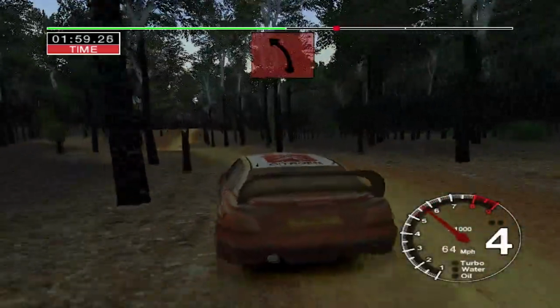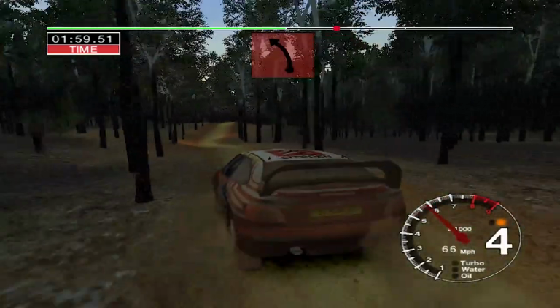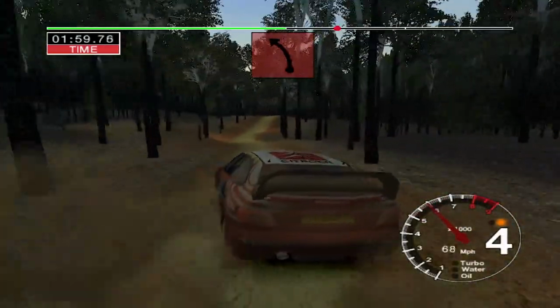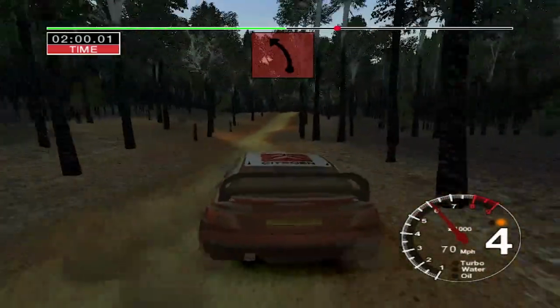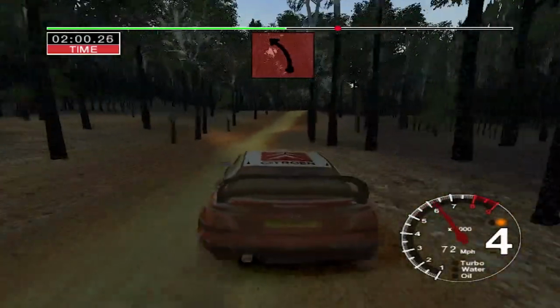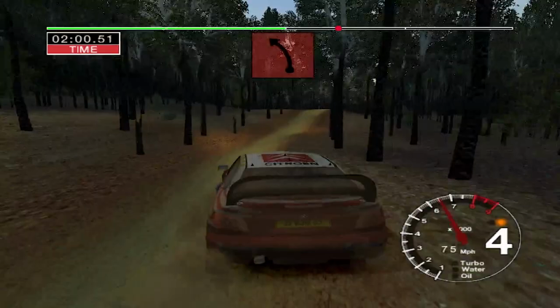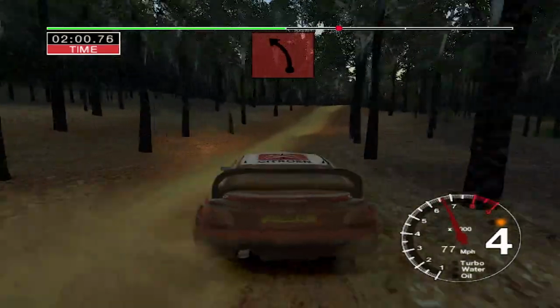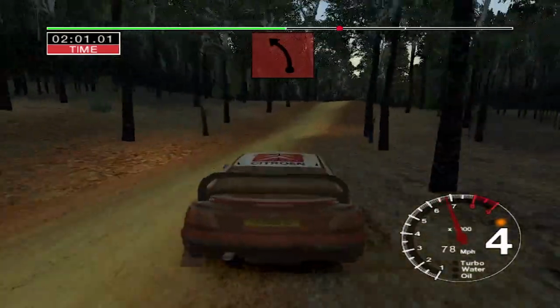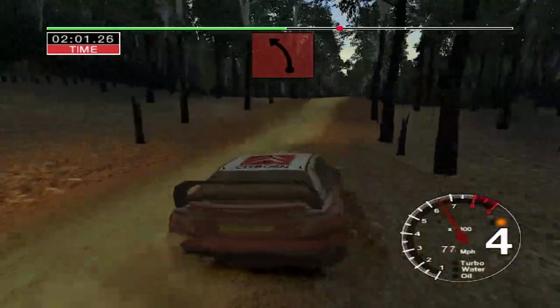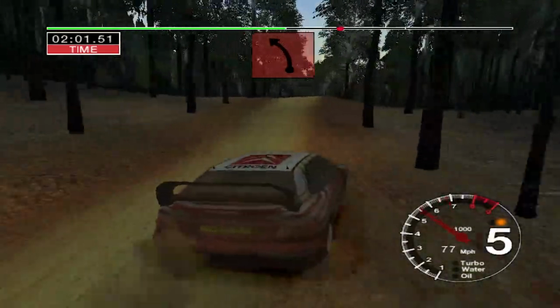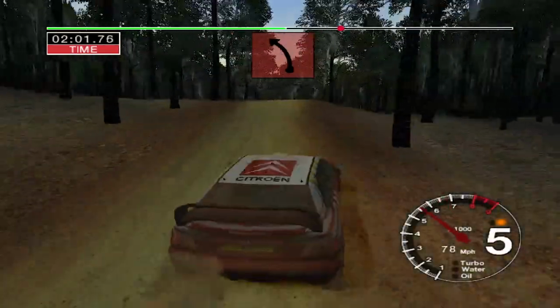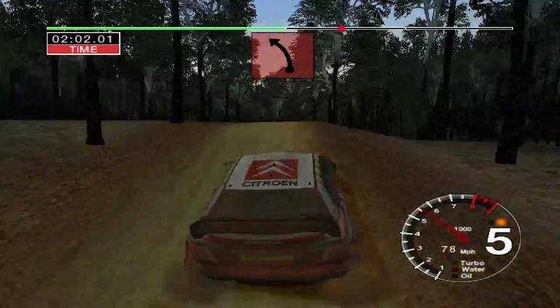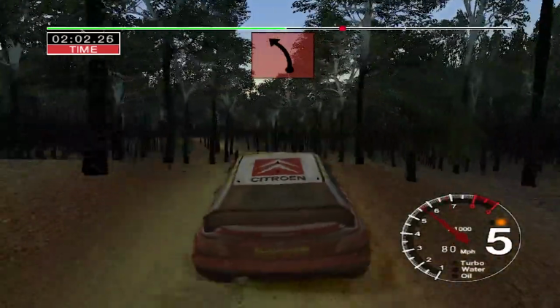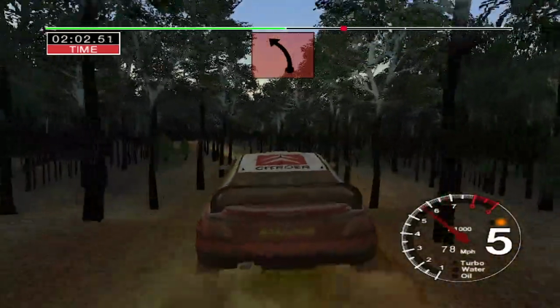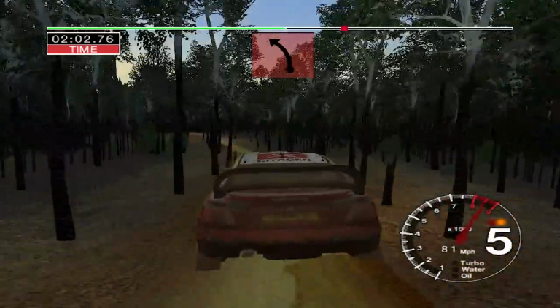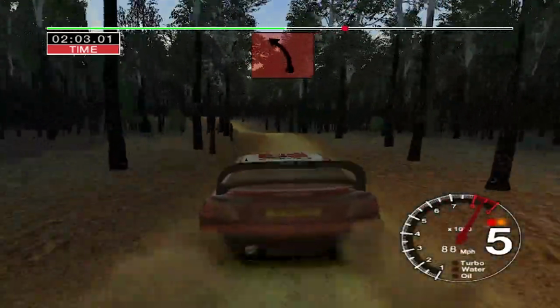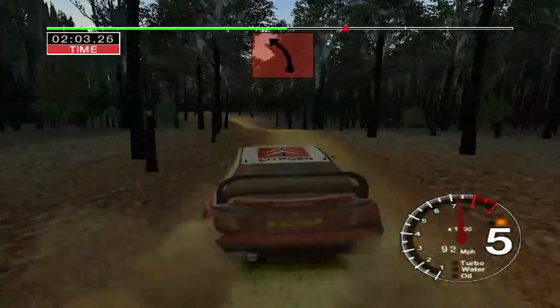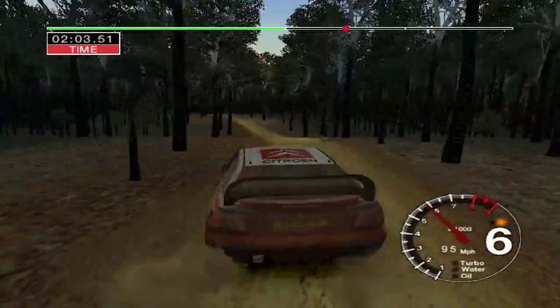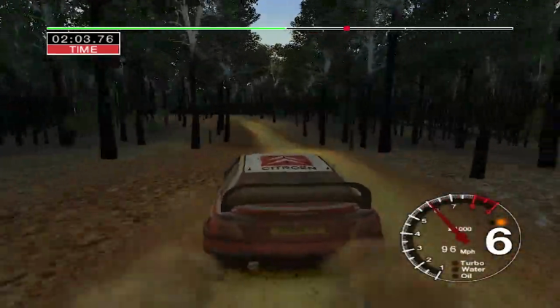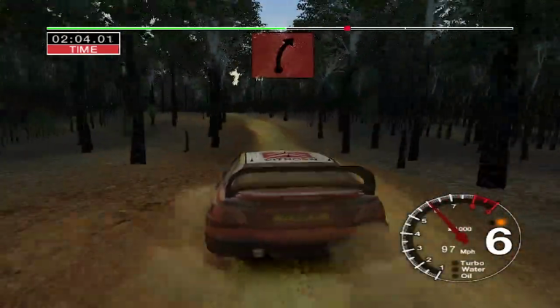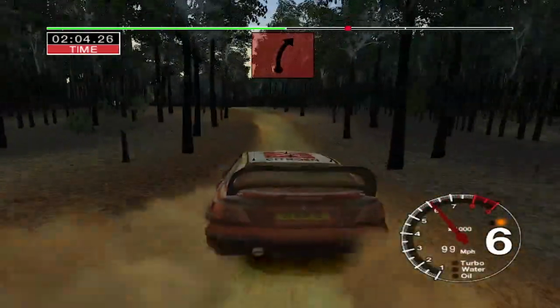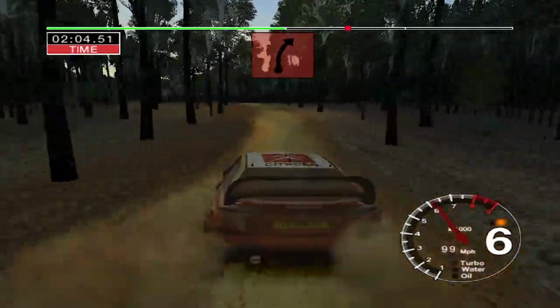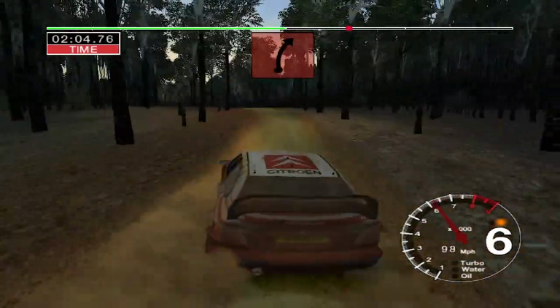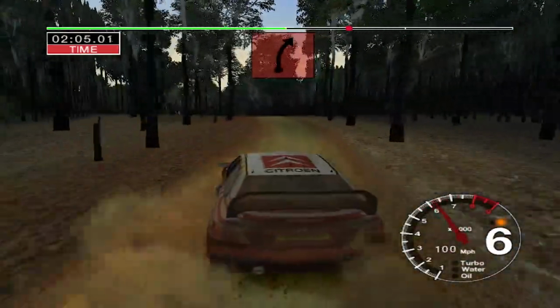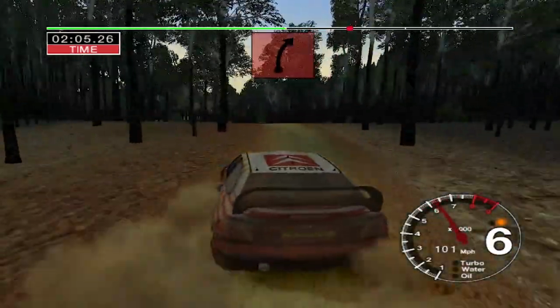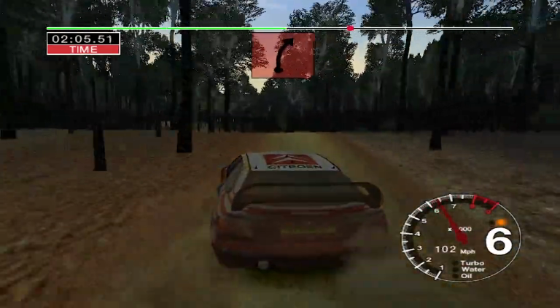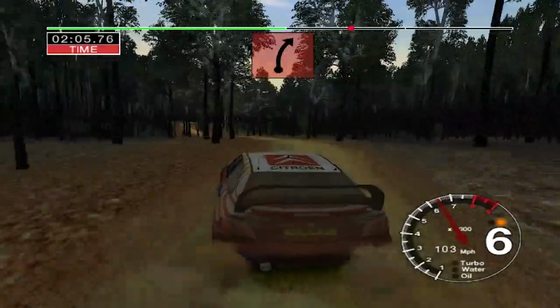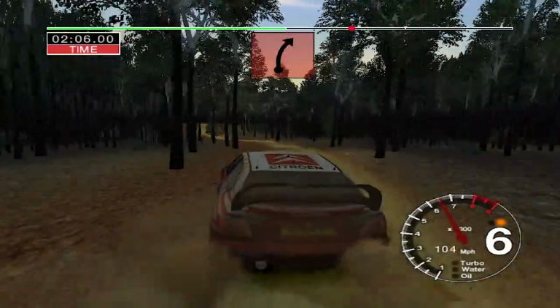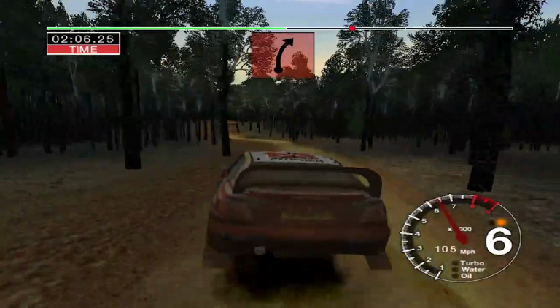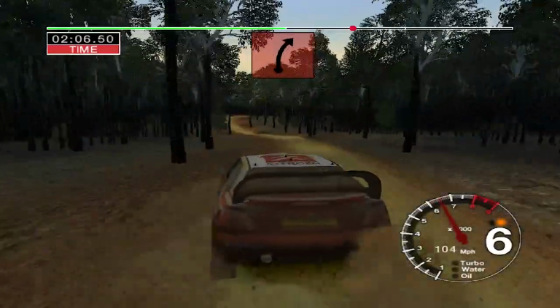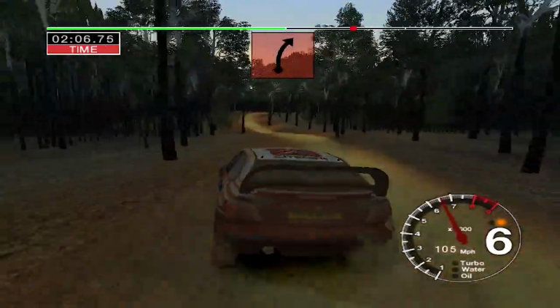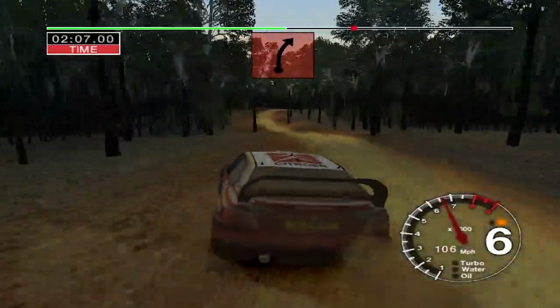And care, jump. And very long, 6 left over crest. And long, 6 right over crest, keep in. Care, rock, outside.